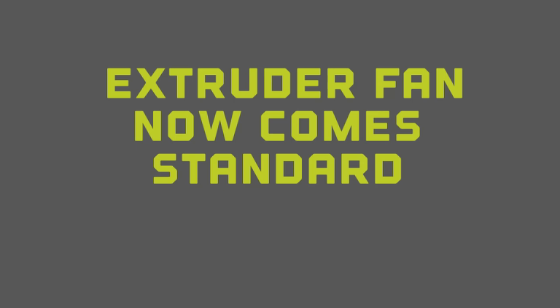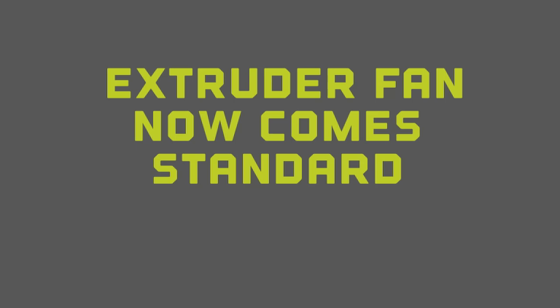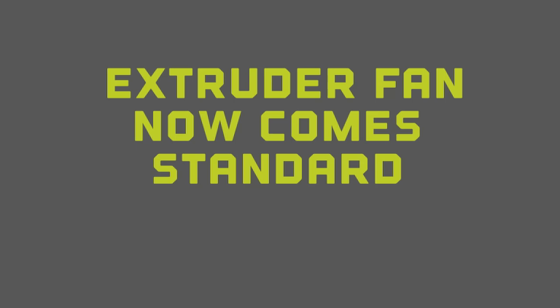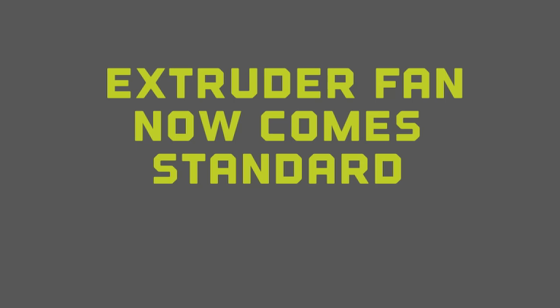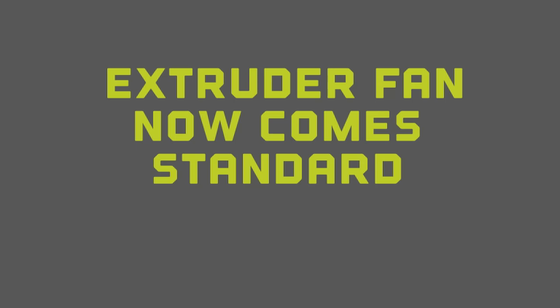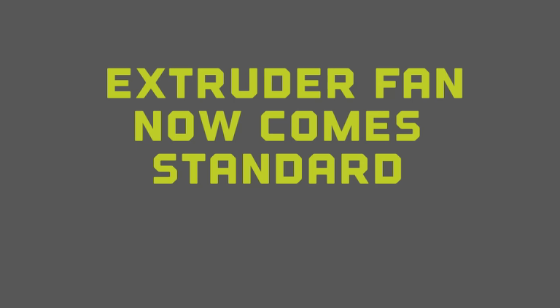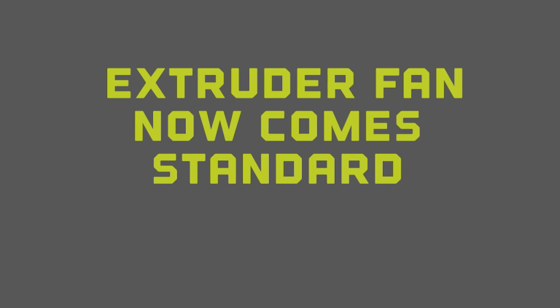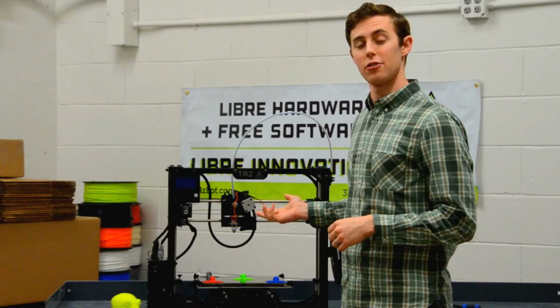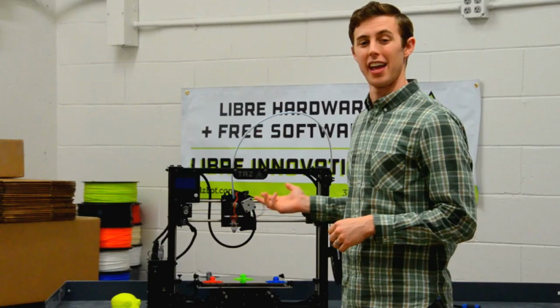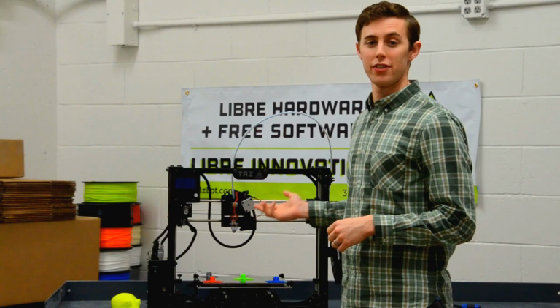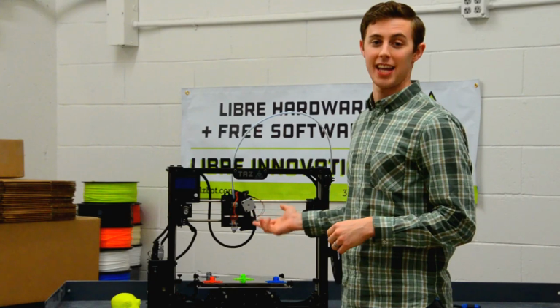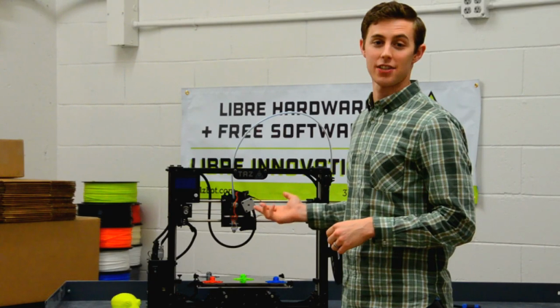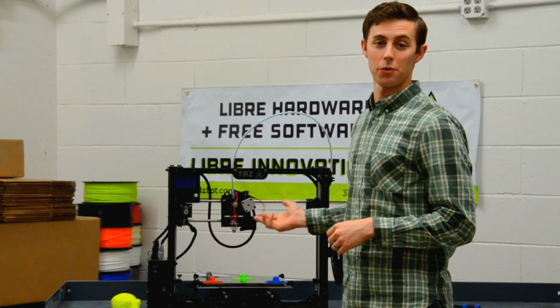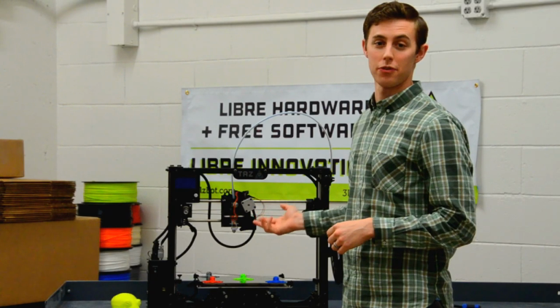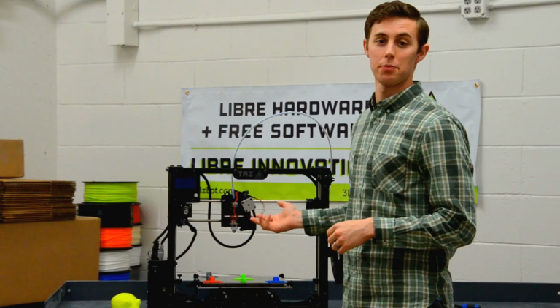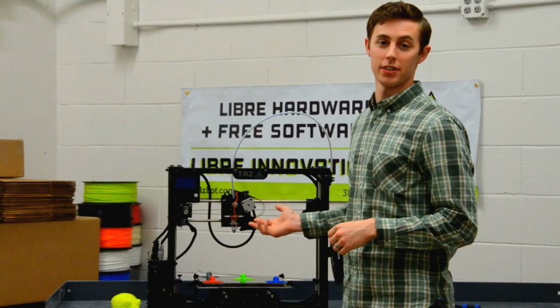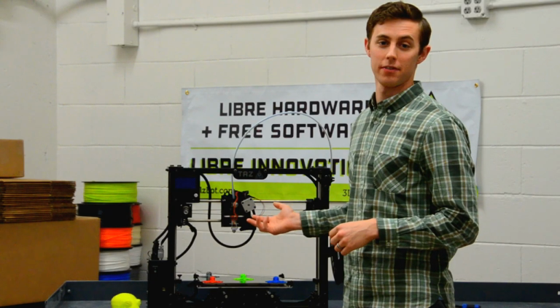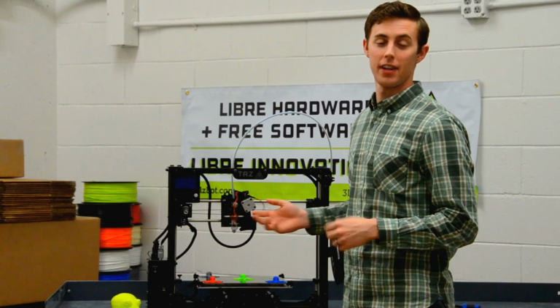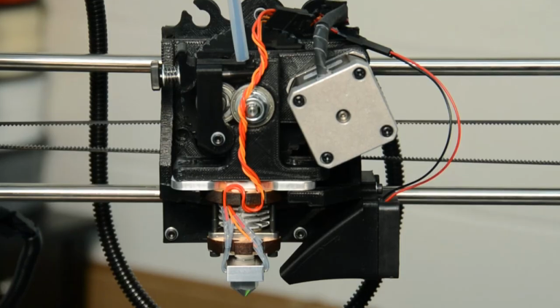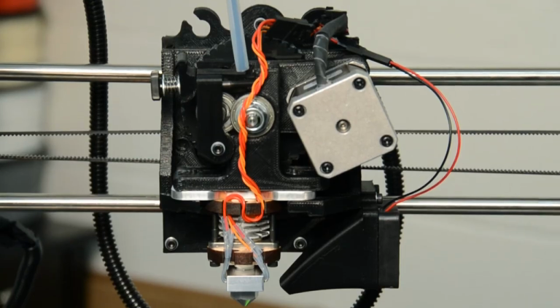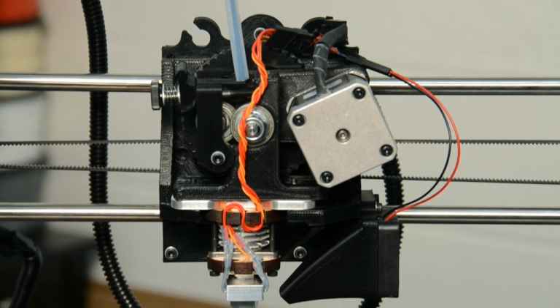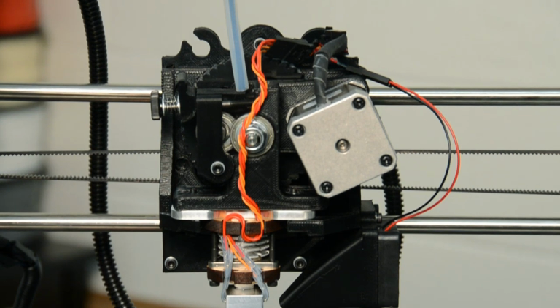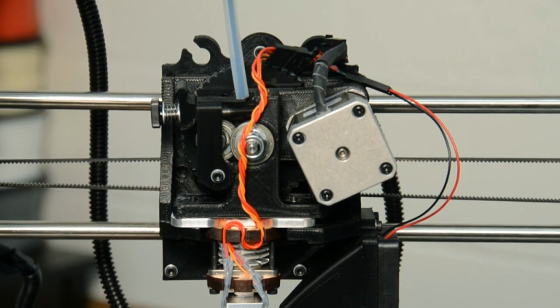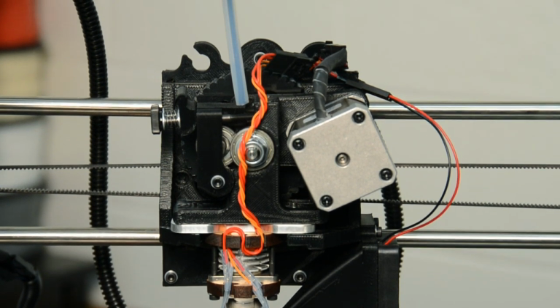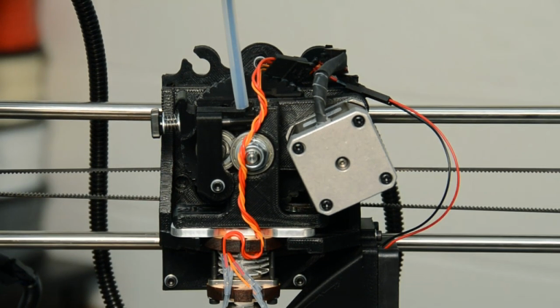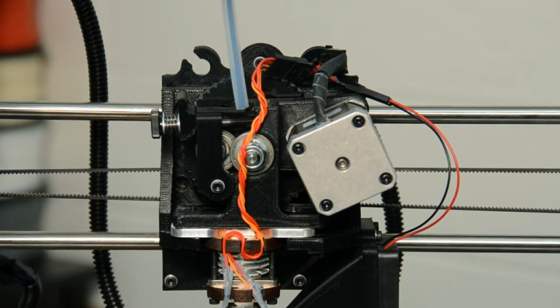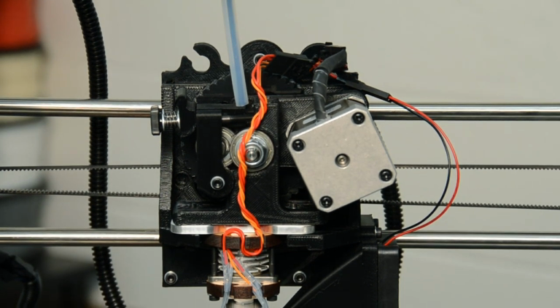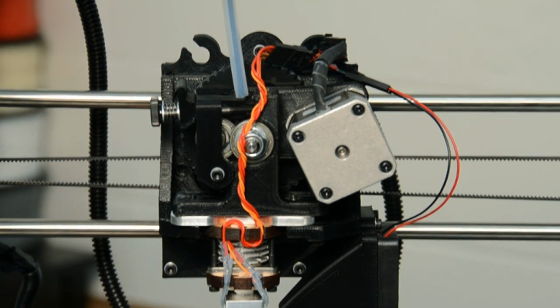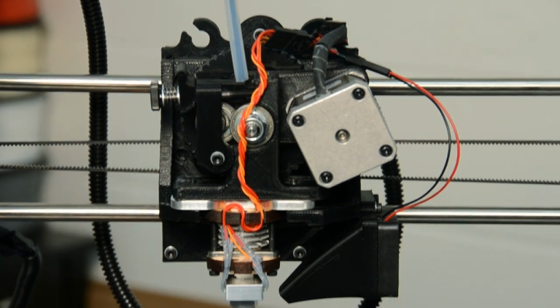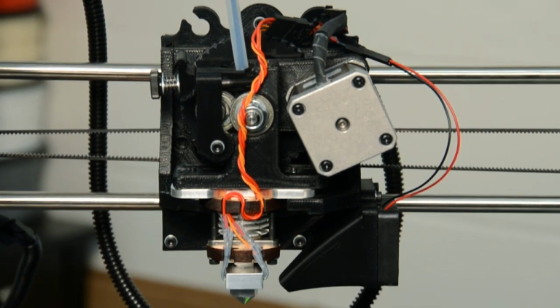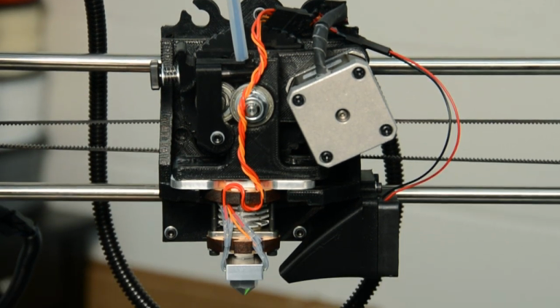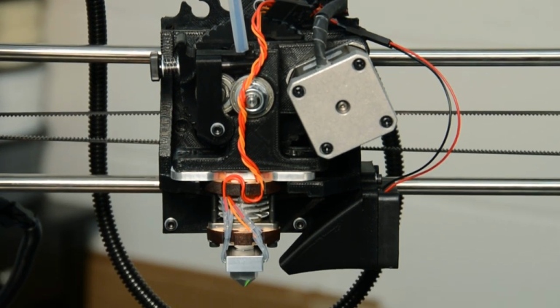The extruder fan comes standard with every TAS-4 3D printer. This allows for crisper corners and finer definition on your prints.